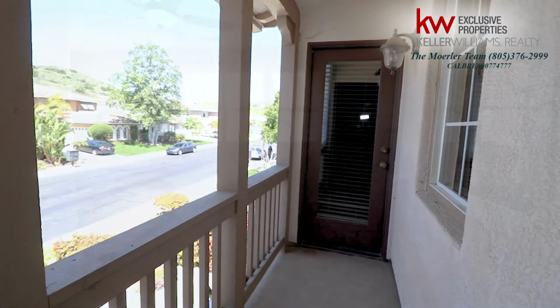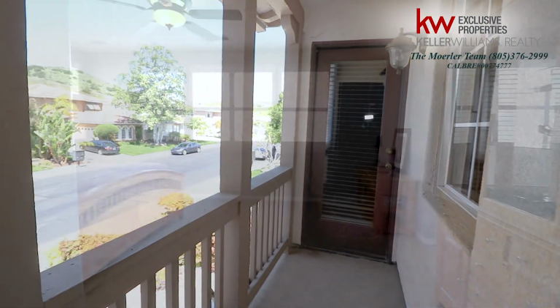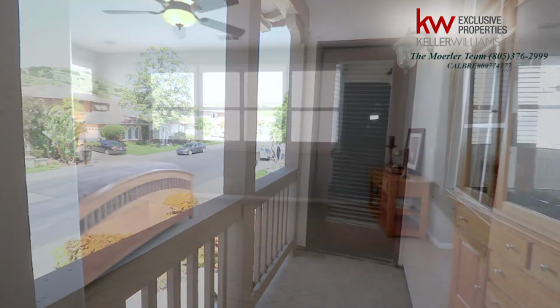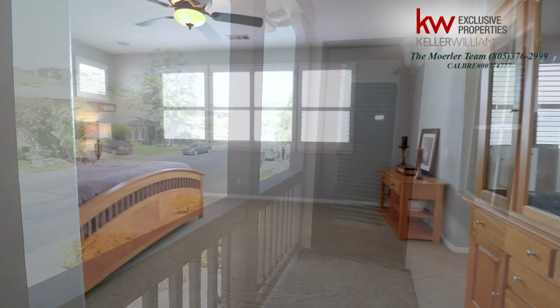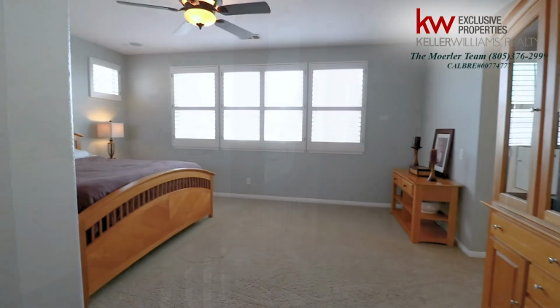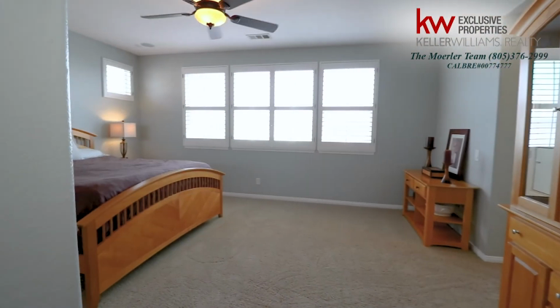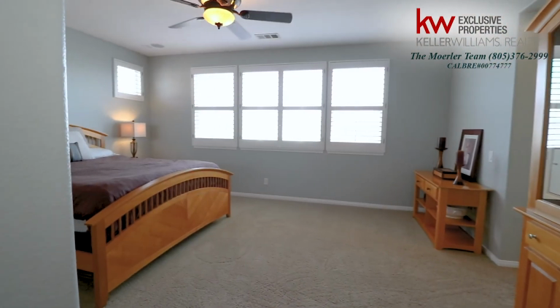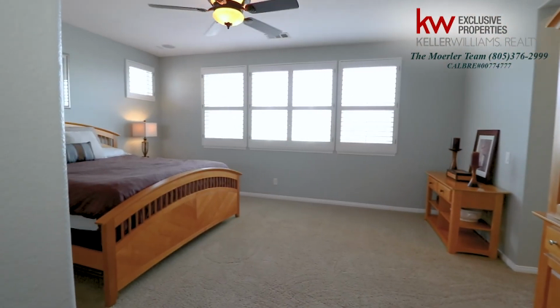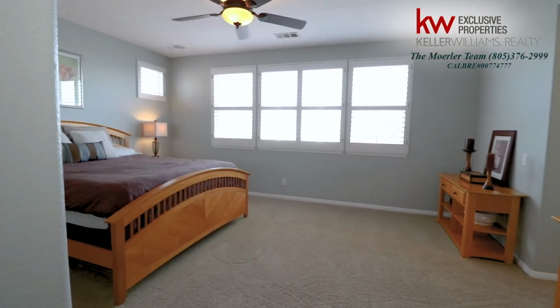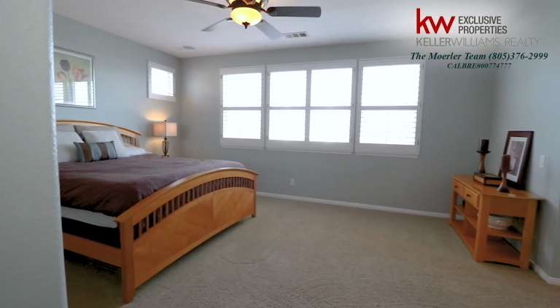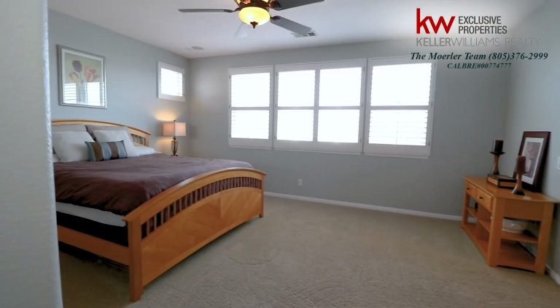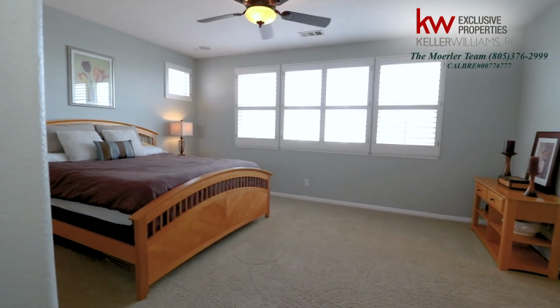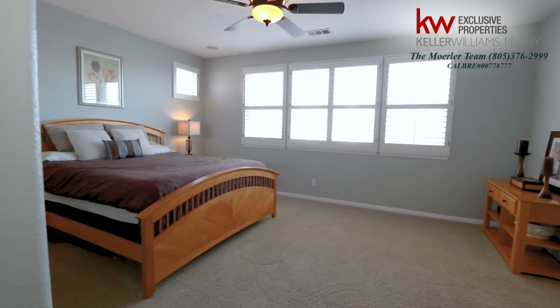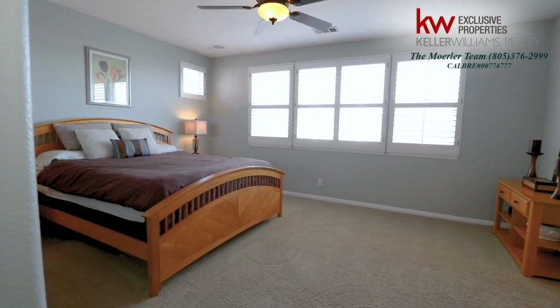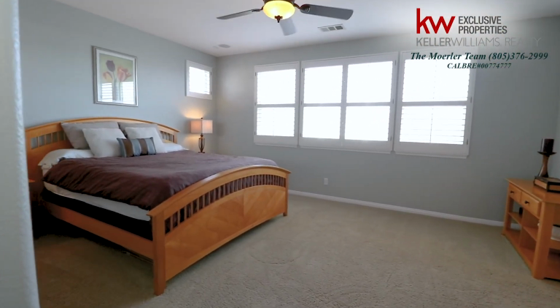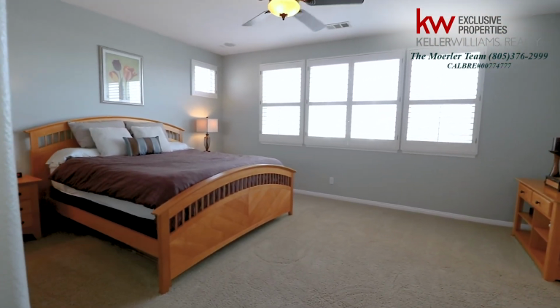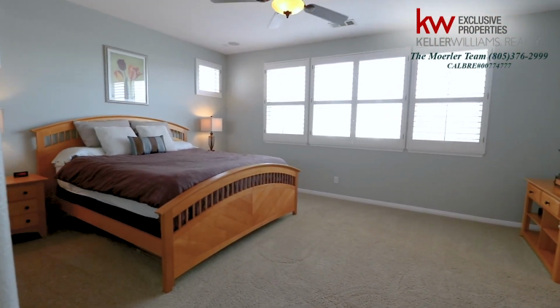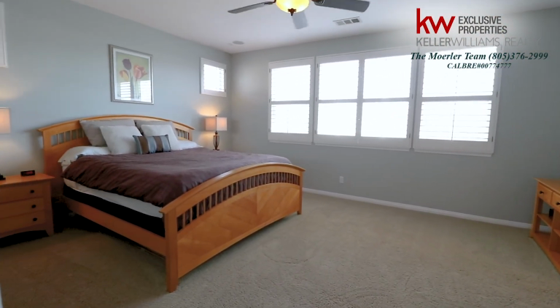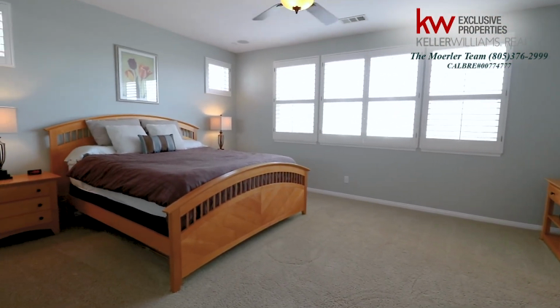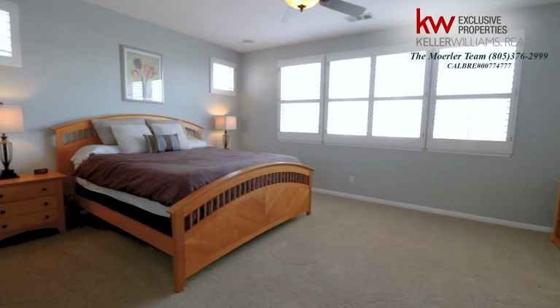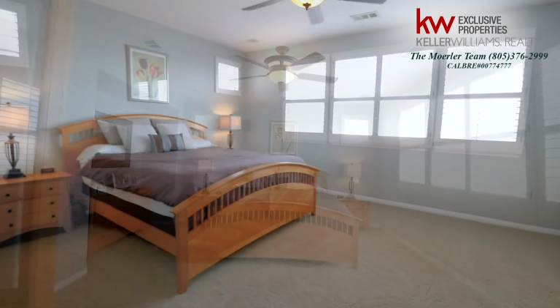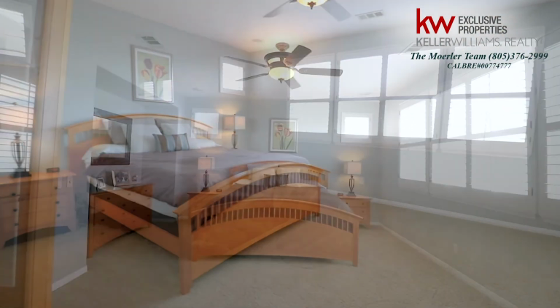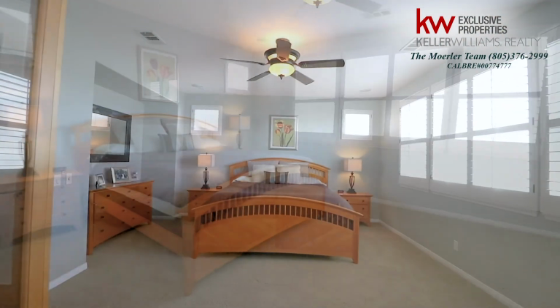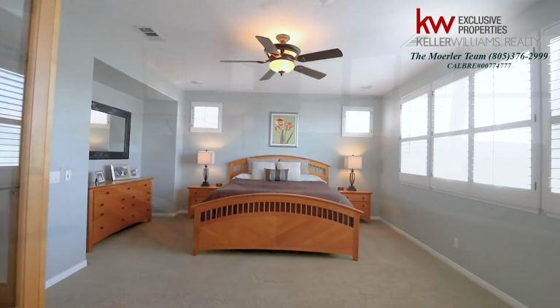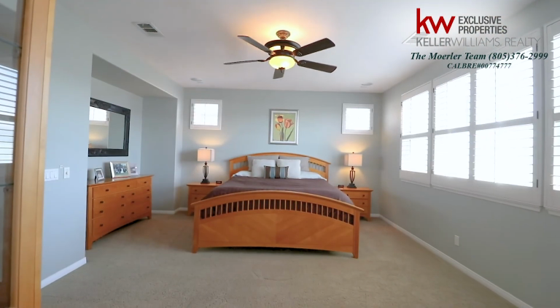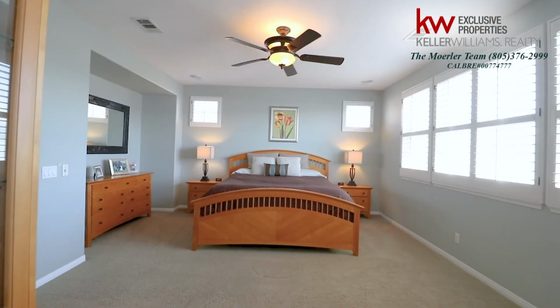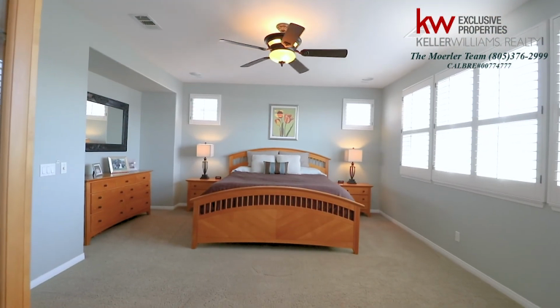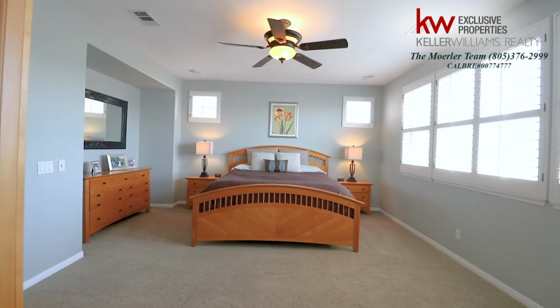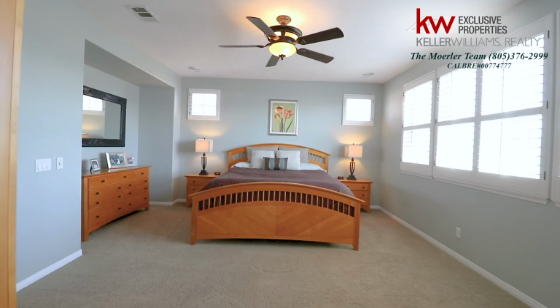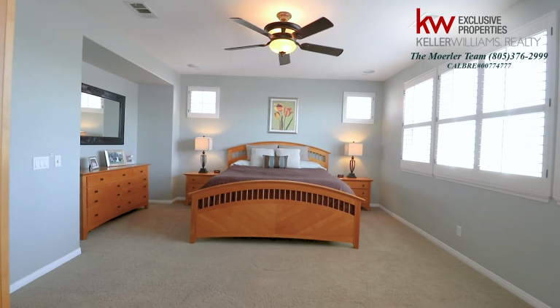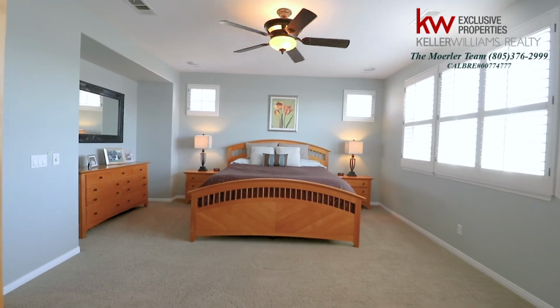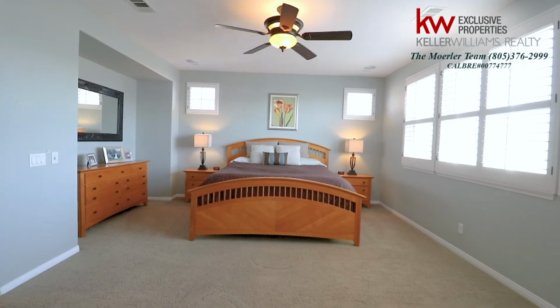As we enter into the master bedroom, the first thing you will take notice of is the abundance of natural light that surrounds the room.